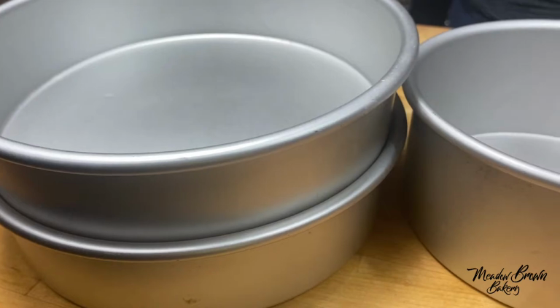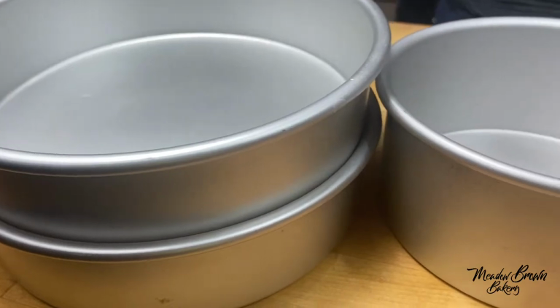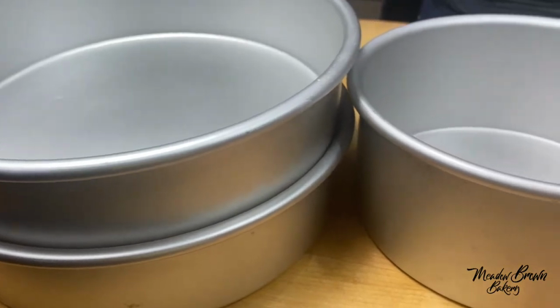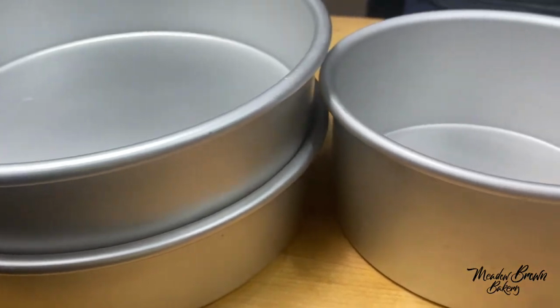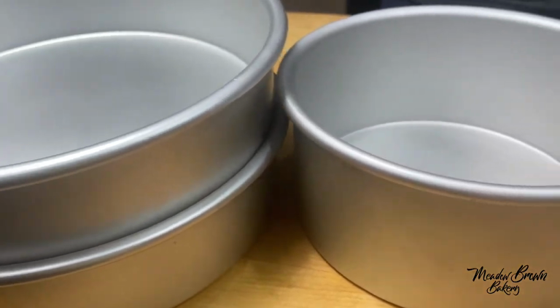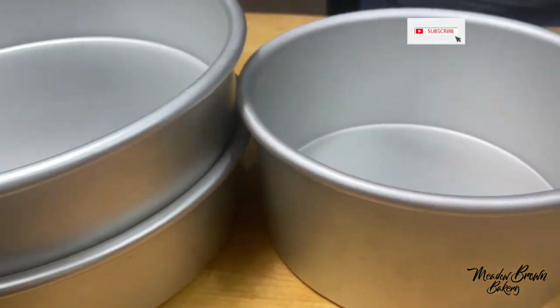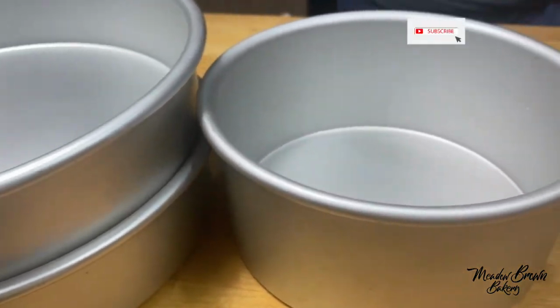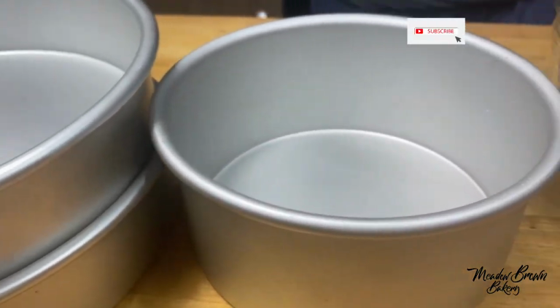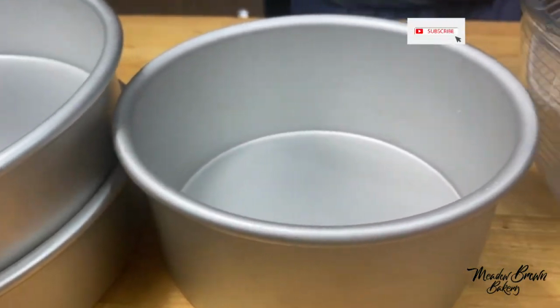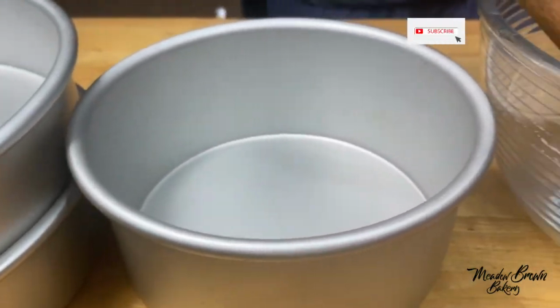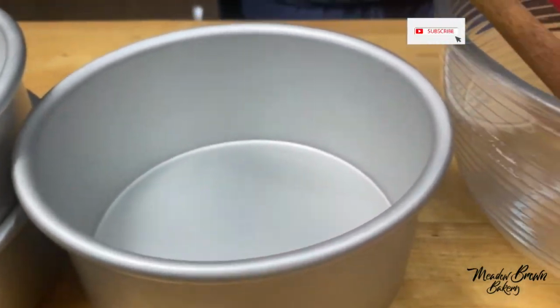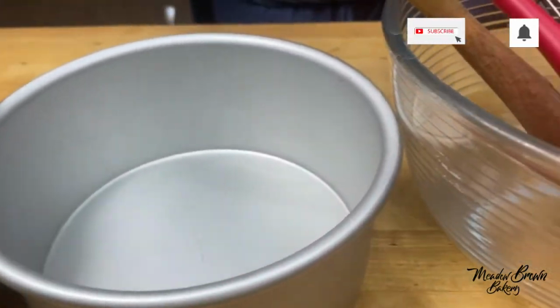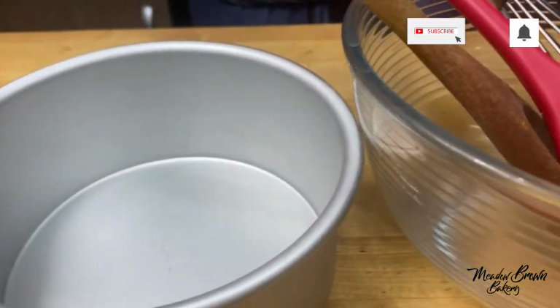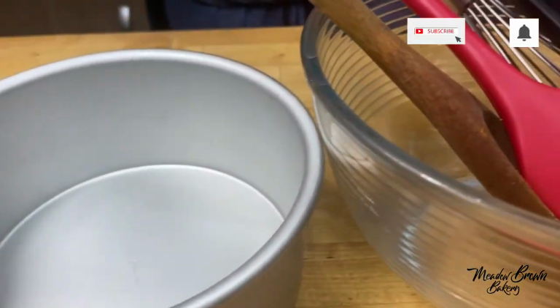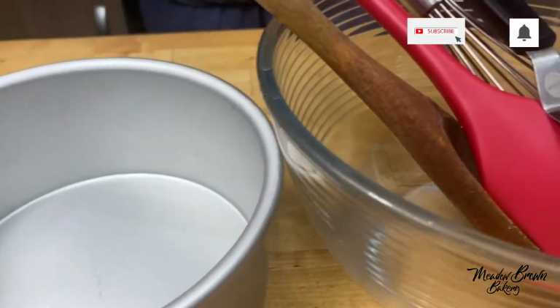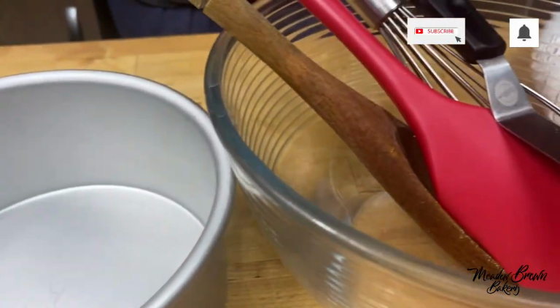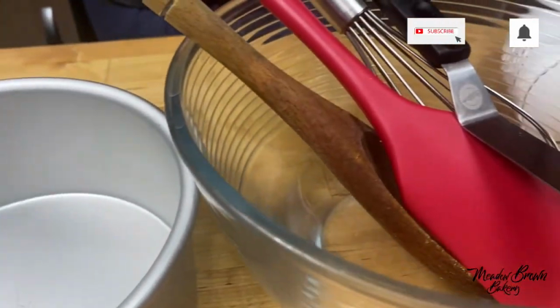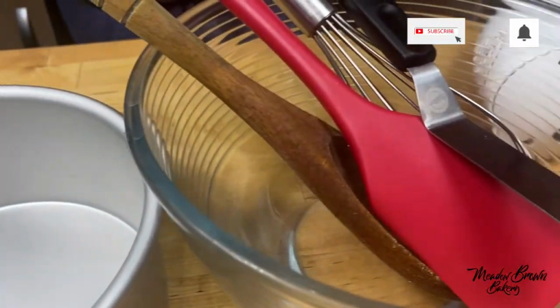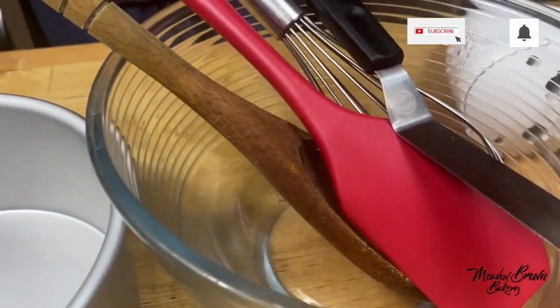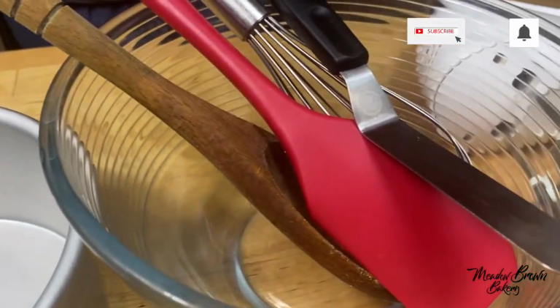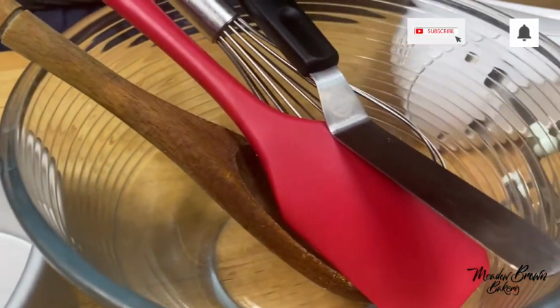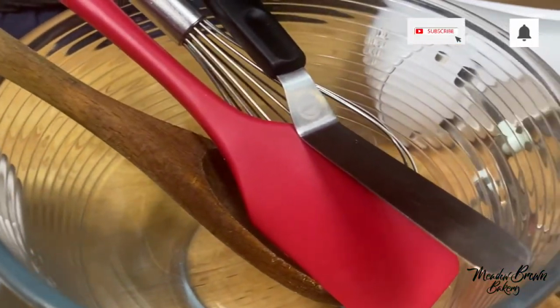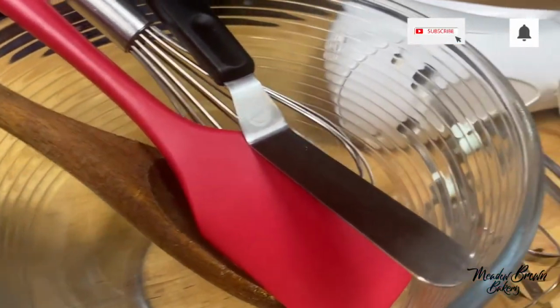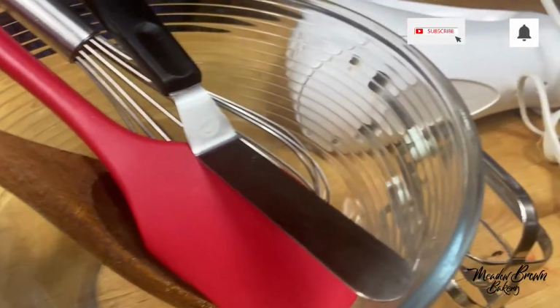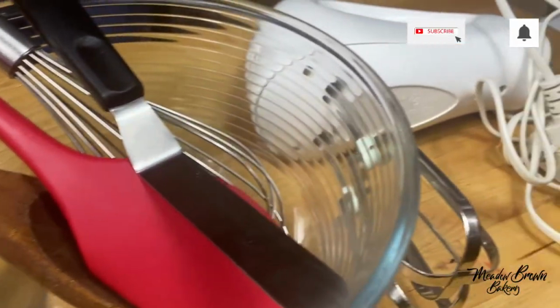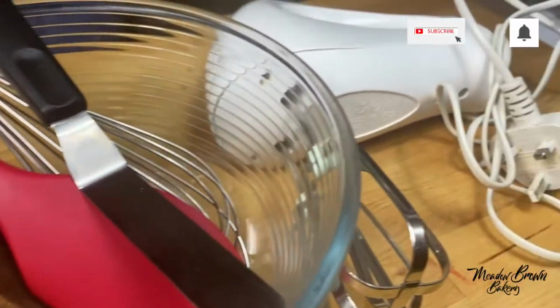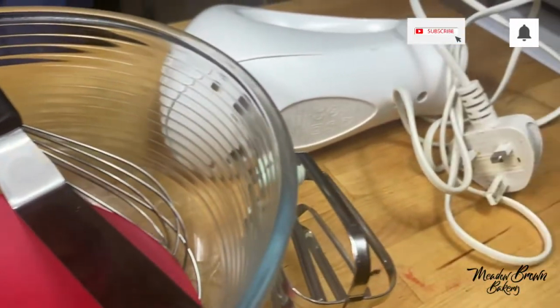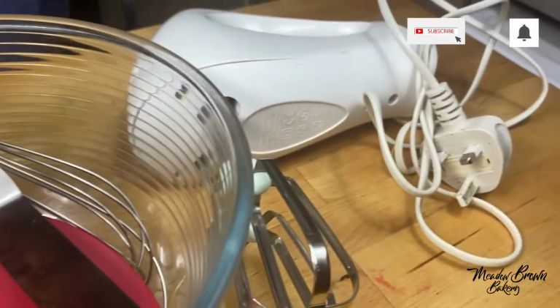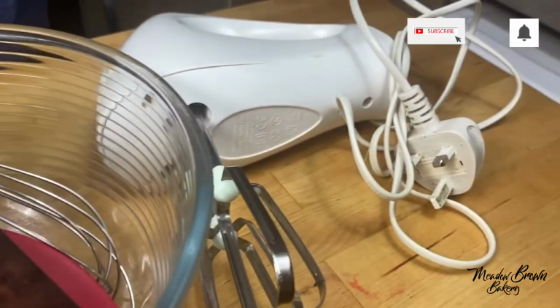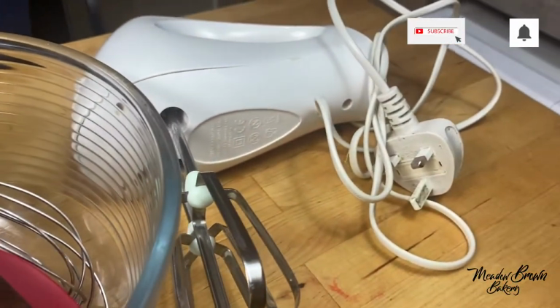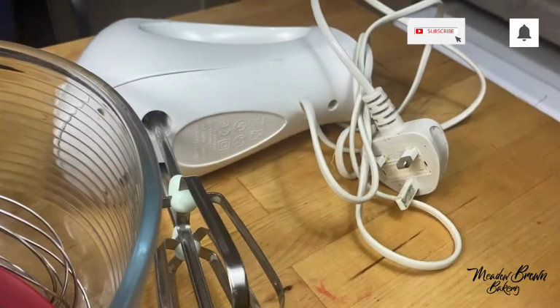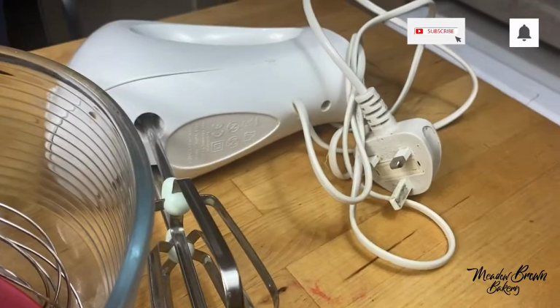Hello and welcome to Meadowbrown Bakery. In this video I'm going to show you what you need to get started with baking.